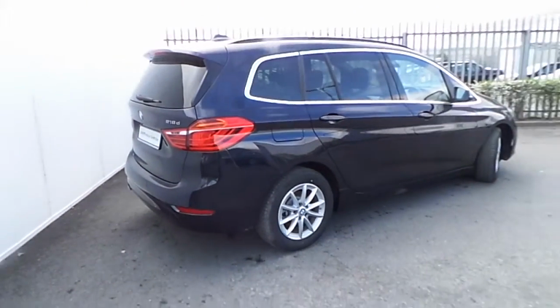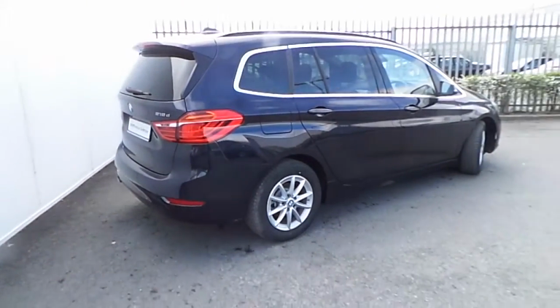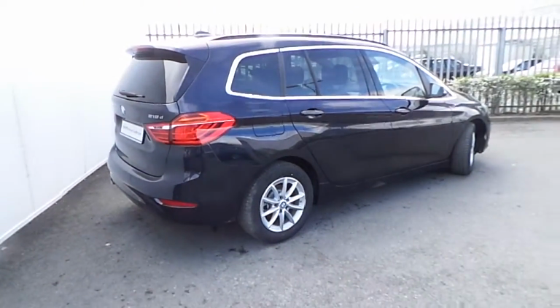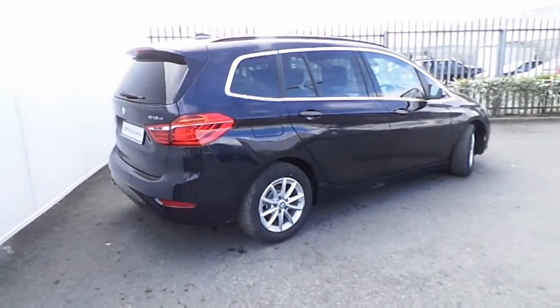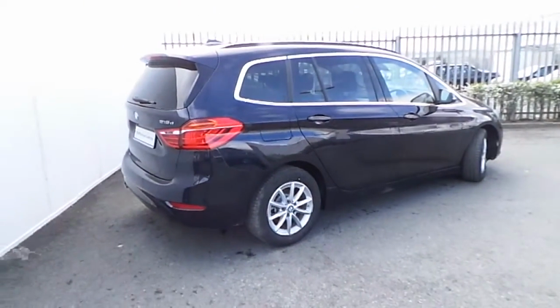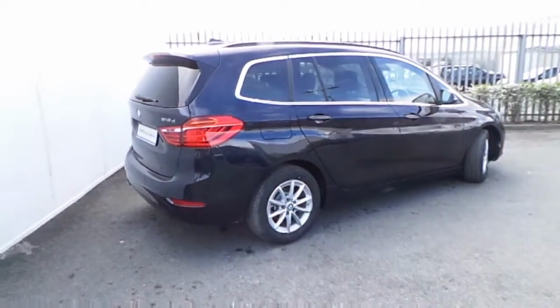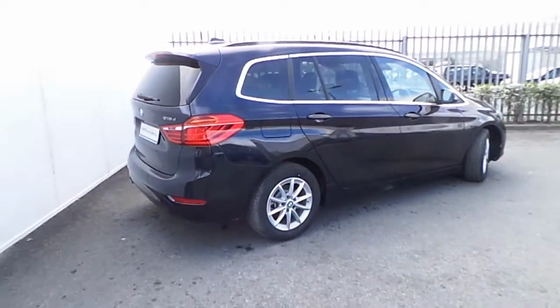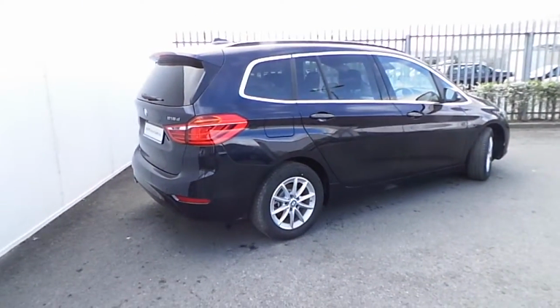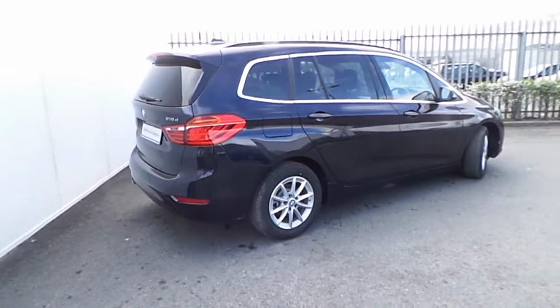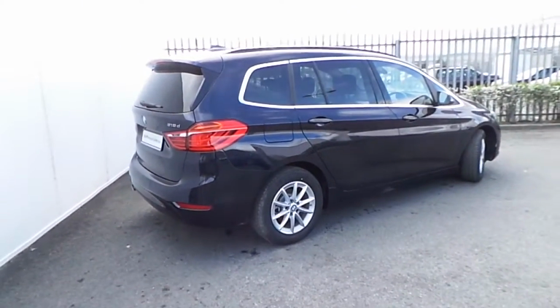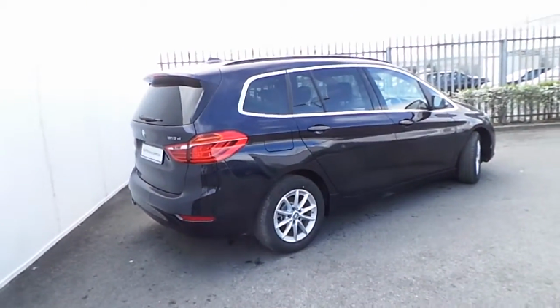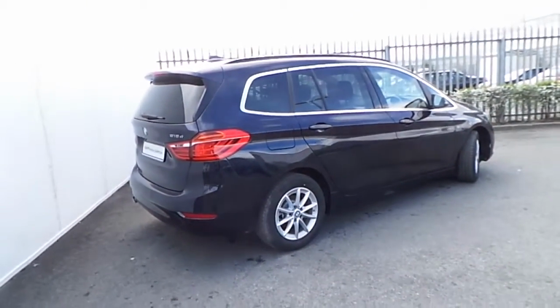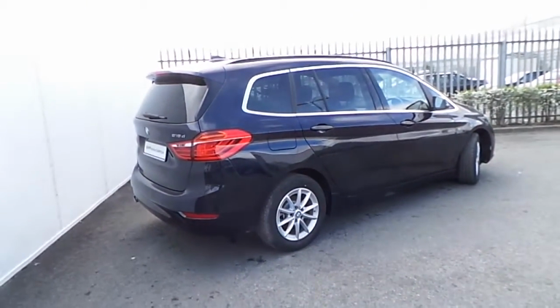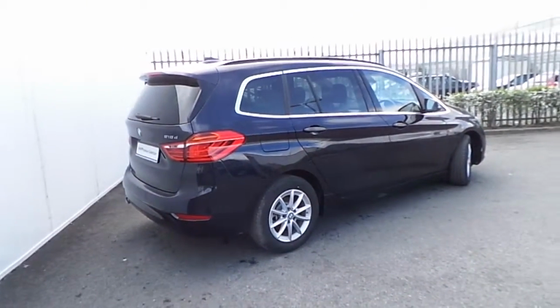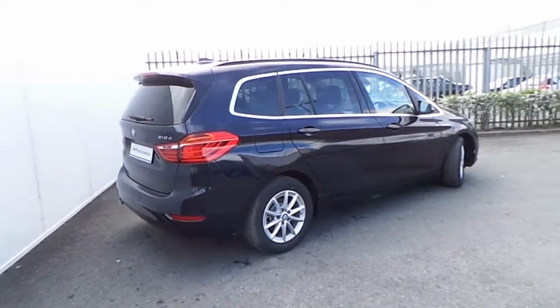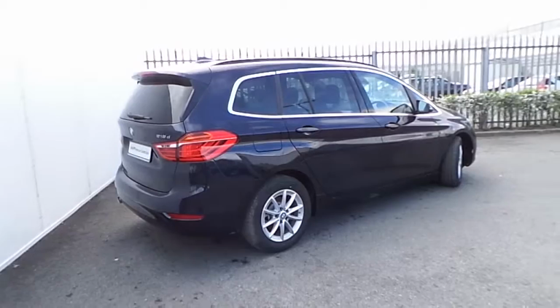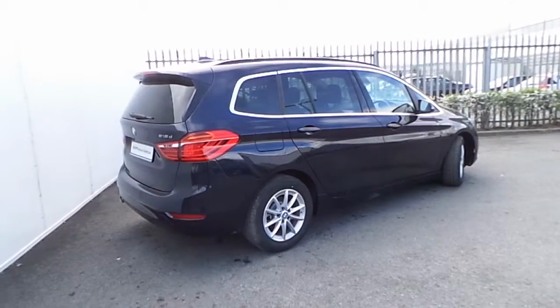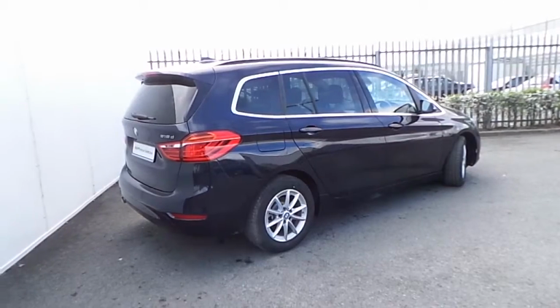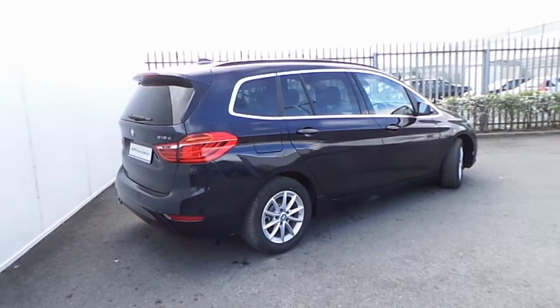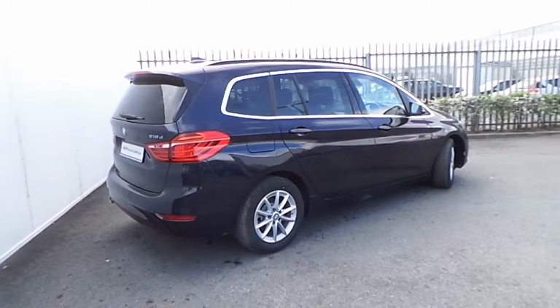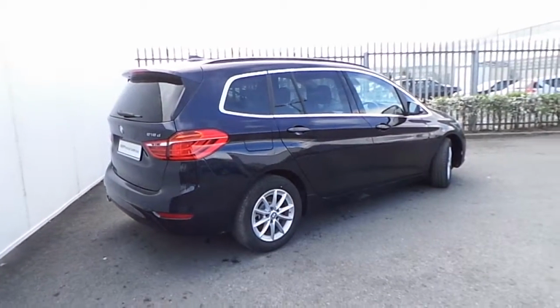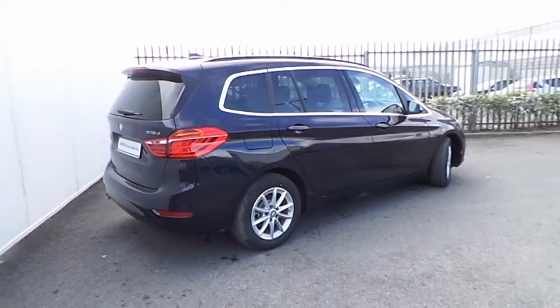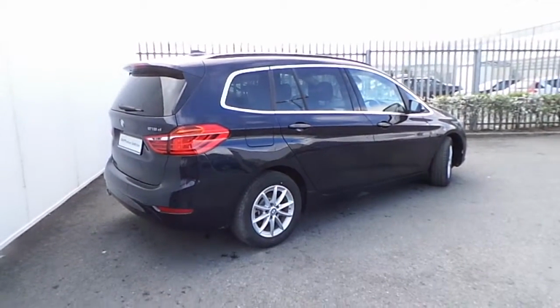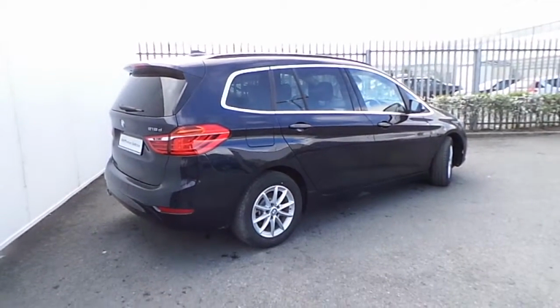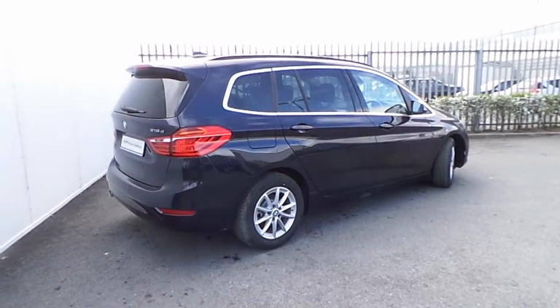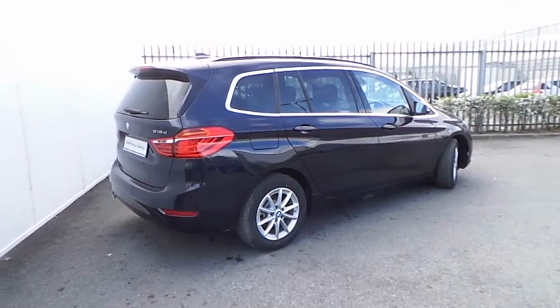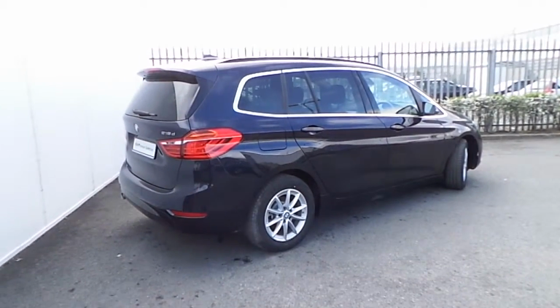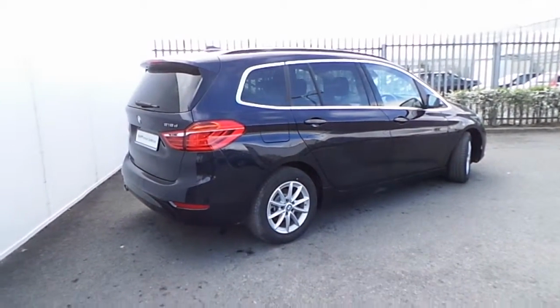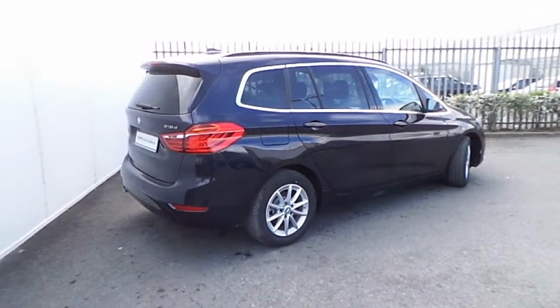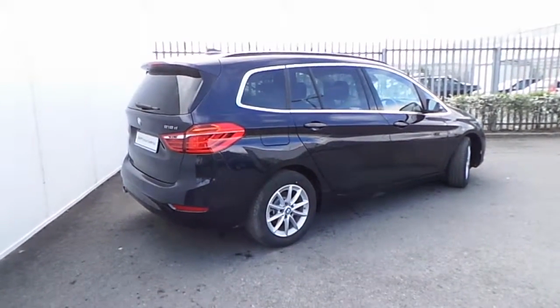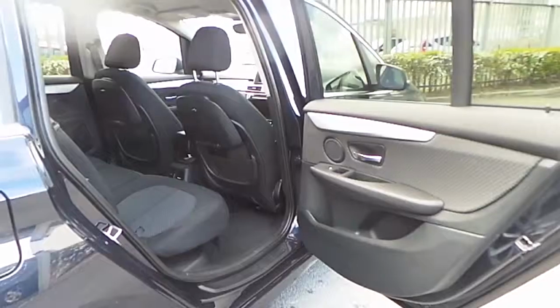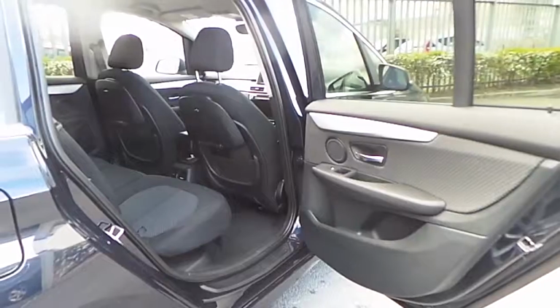Like any other model in our BMW Premium selection, this one is coming with 2 years warranty.